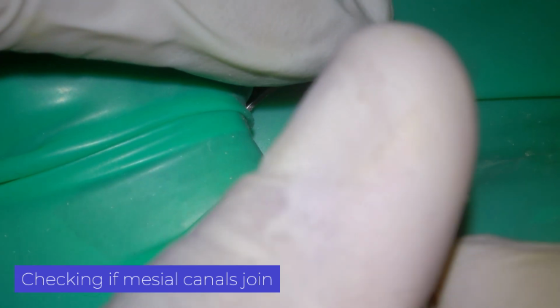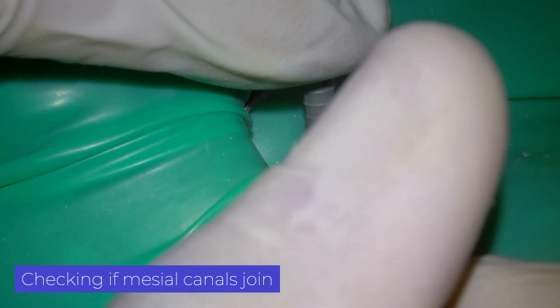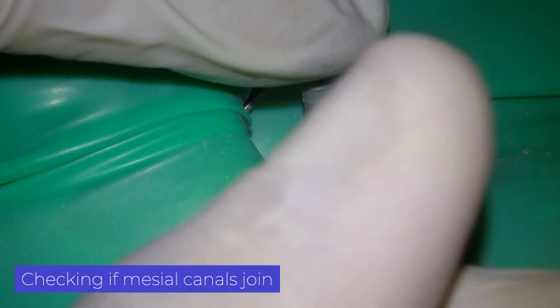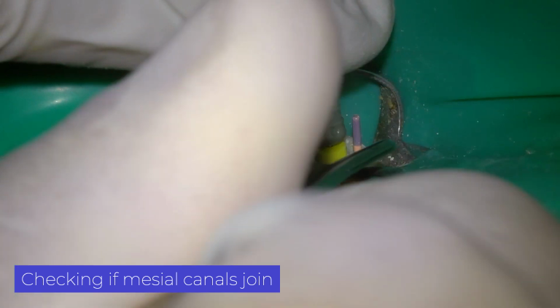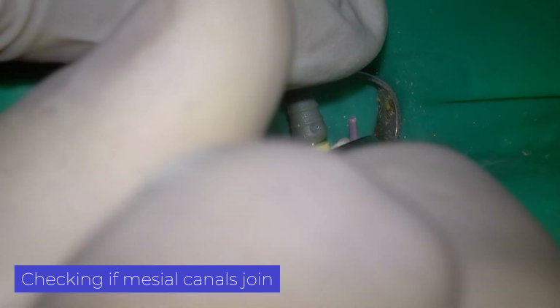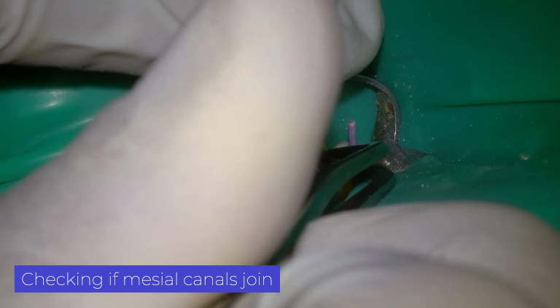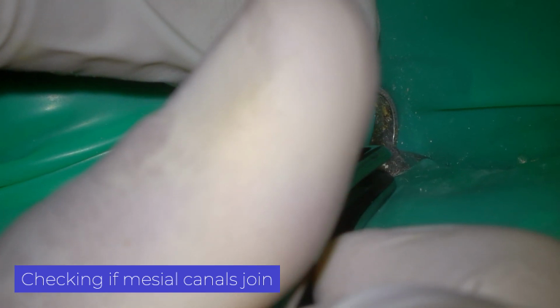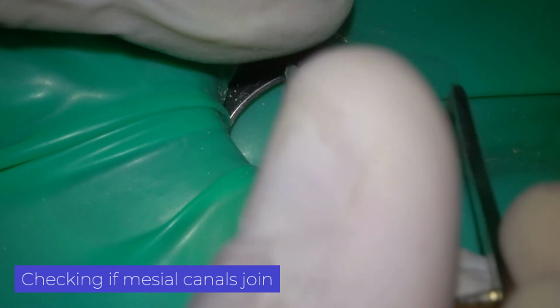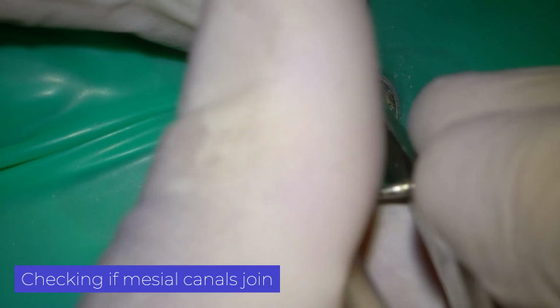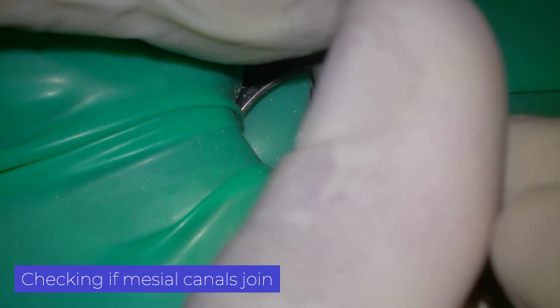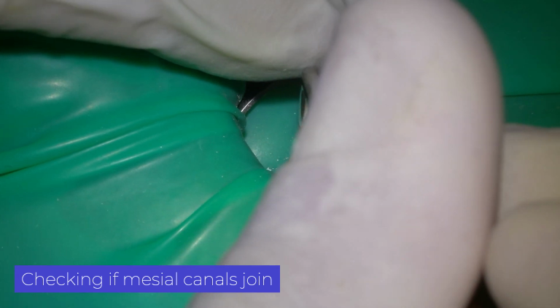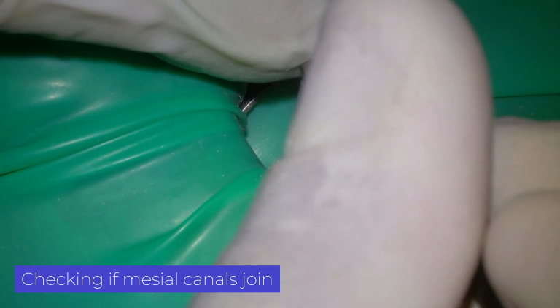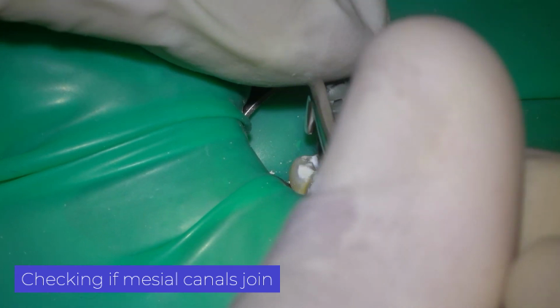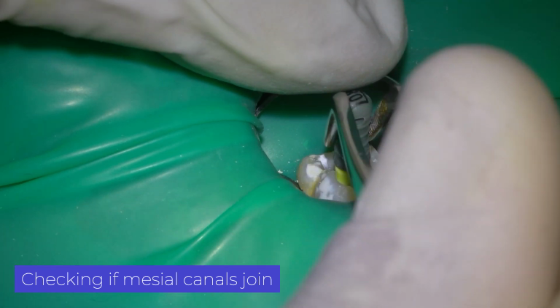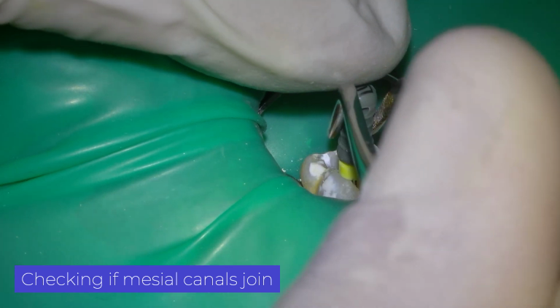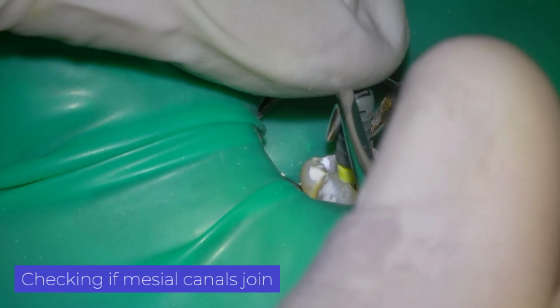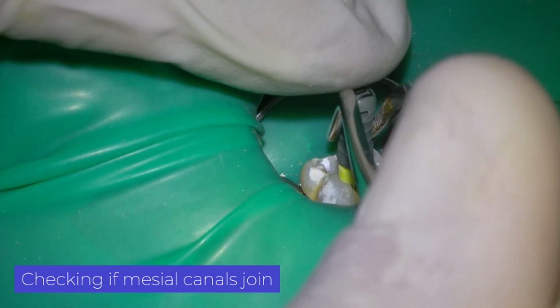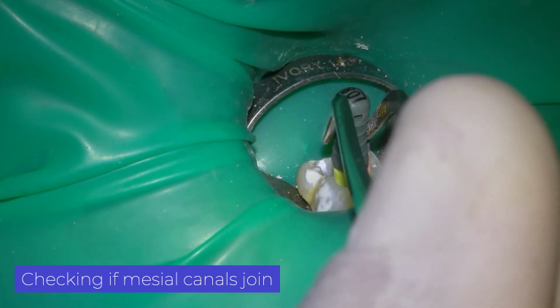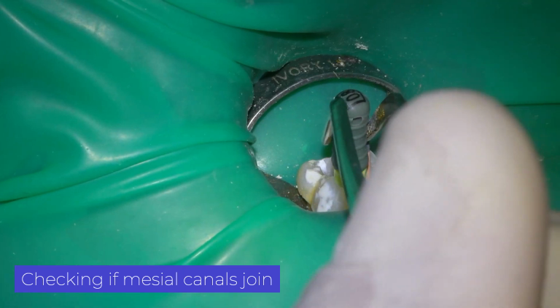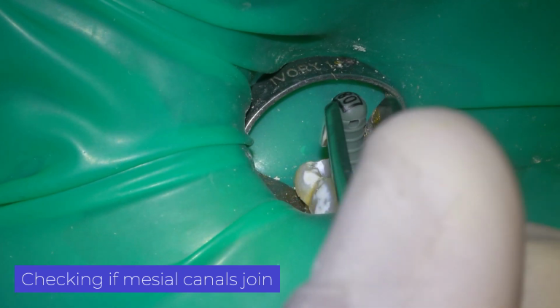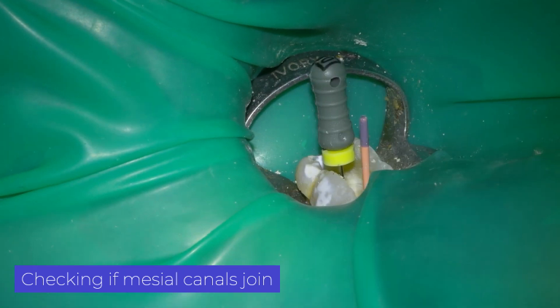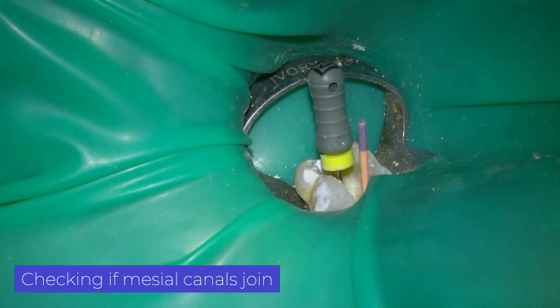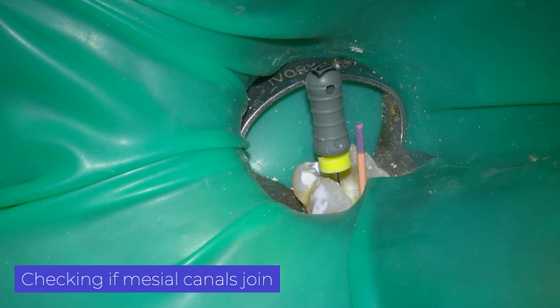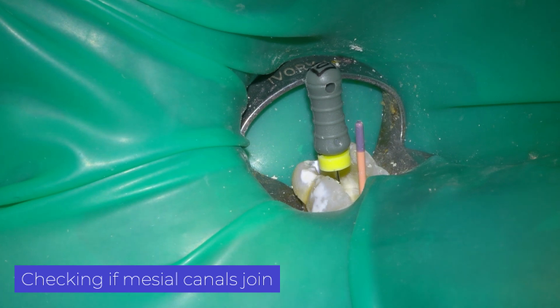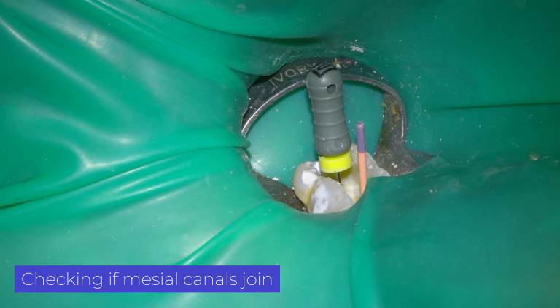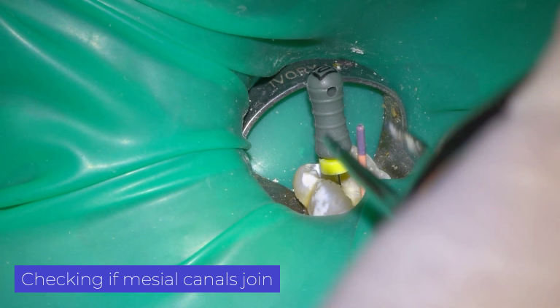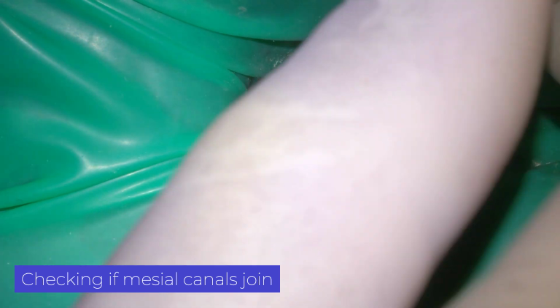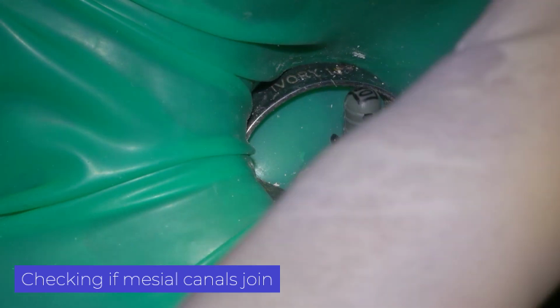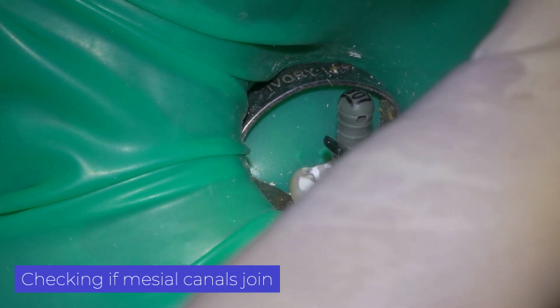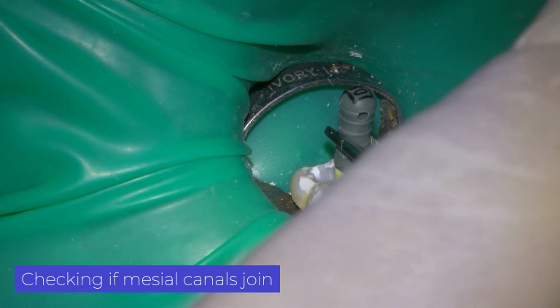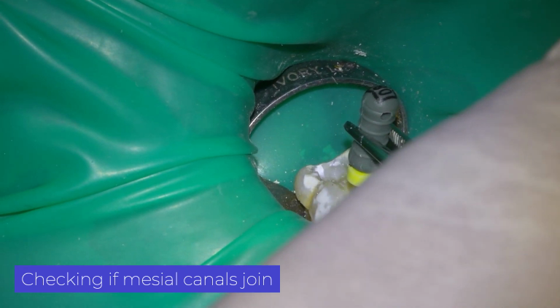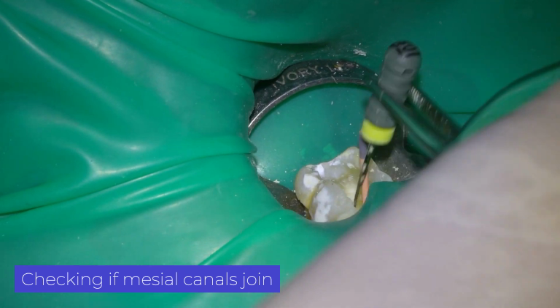Here I try to identify where the confluence is with this technique. If you want to know more about this technique, click above.